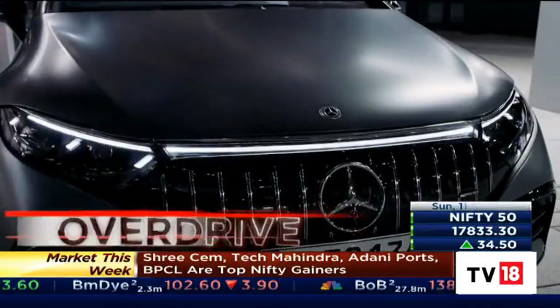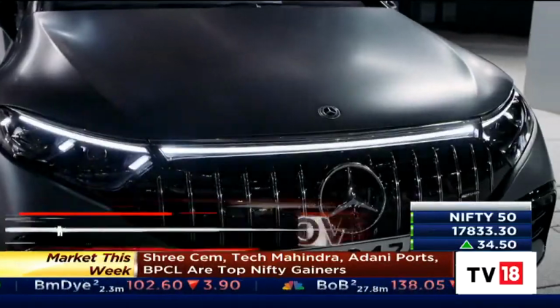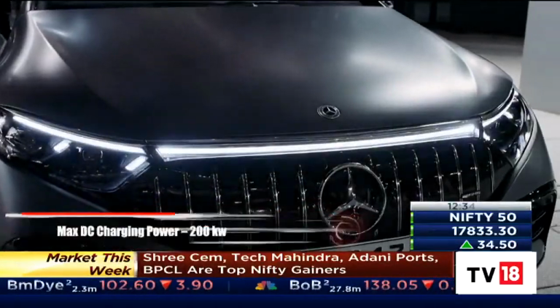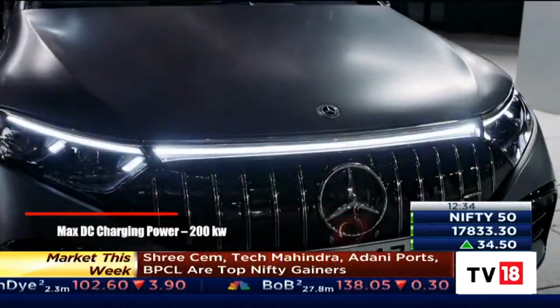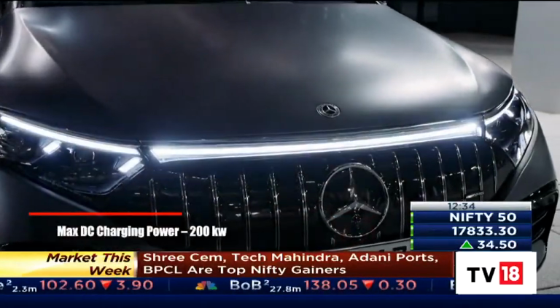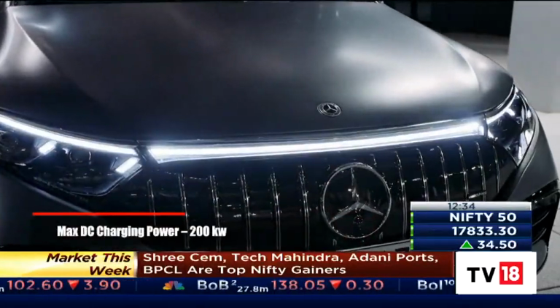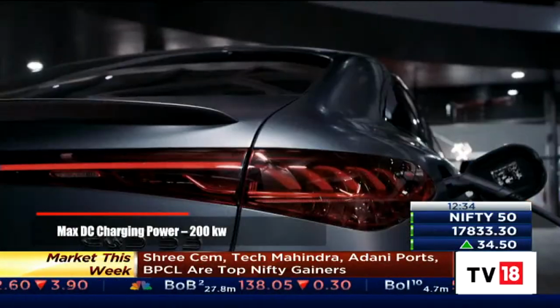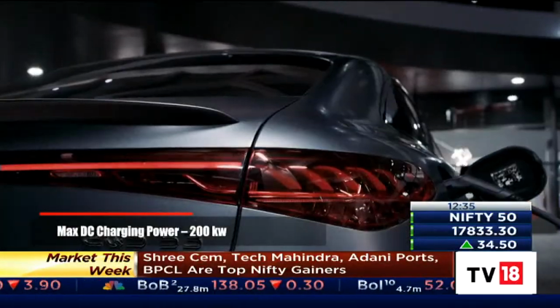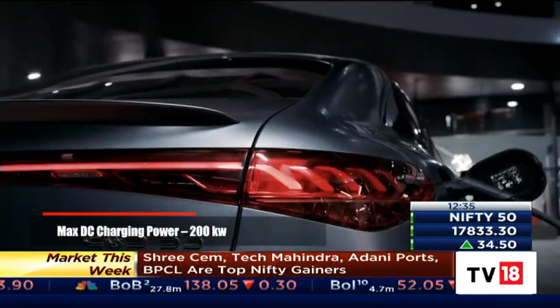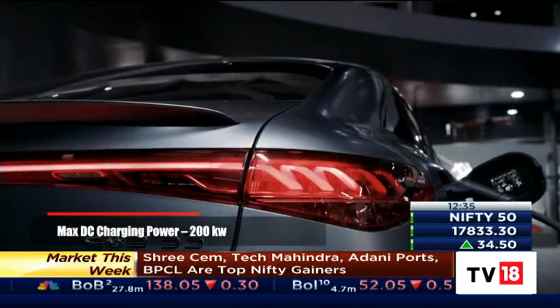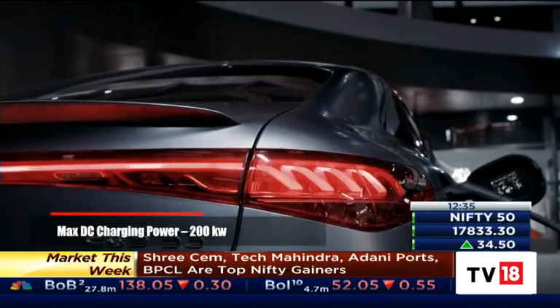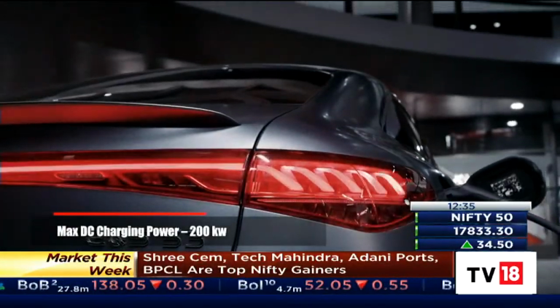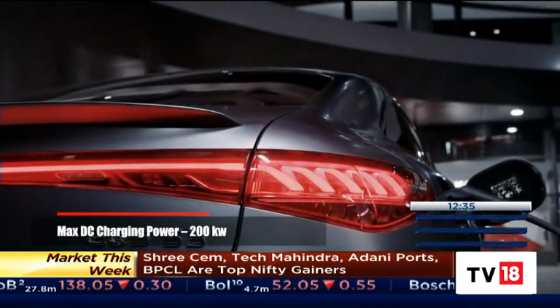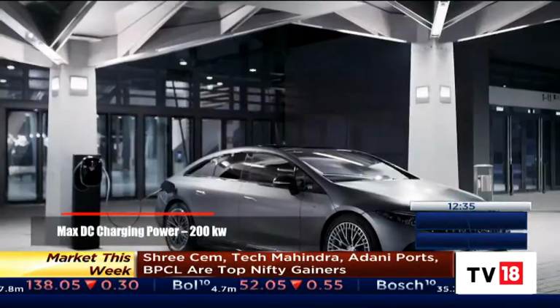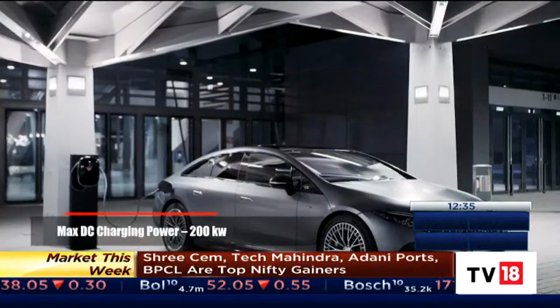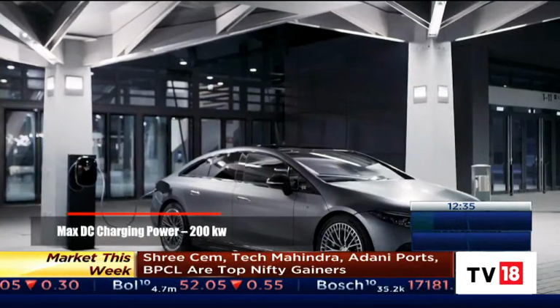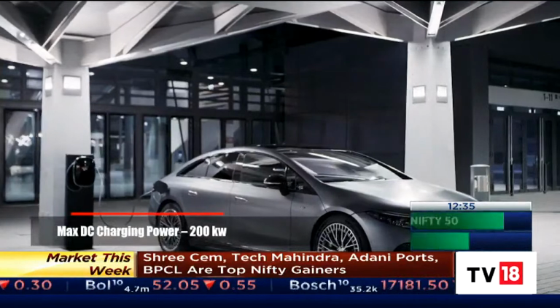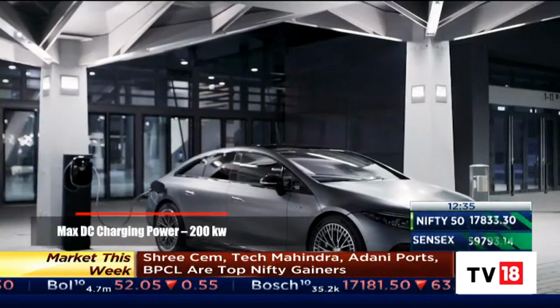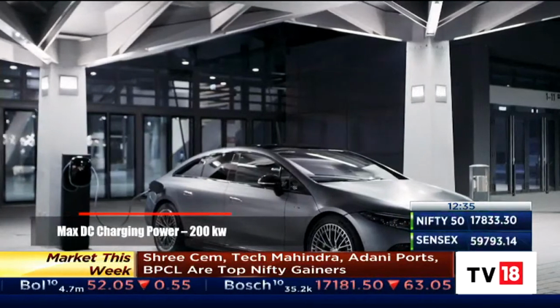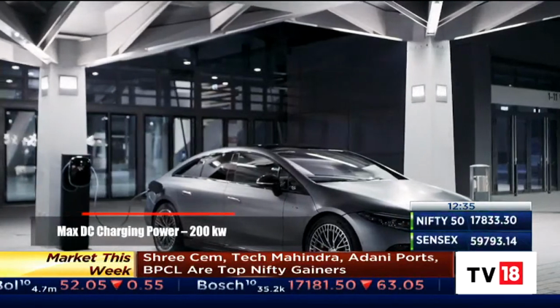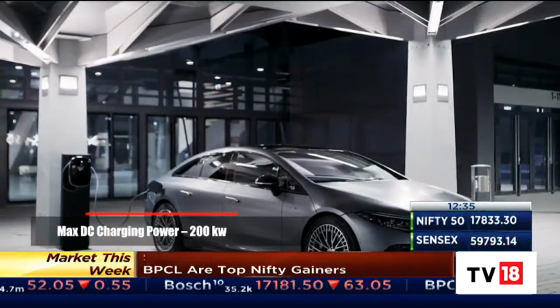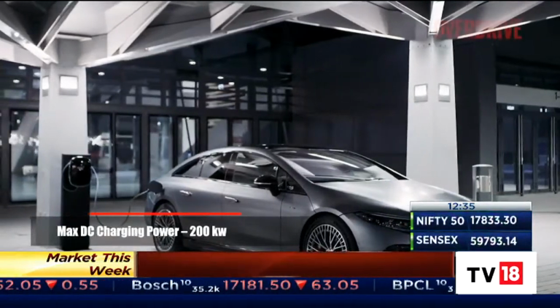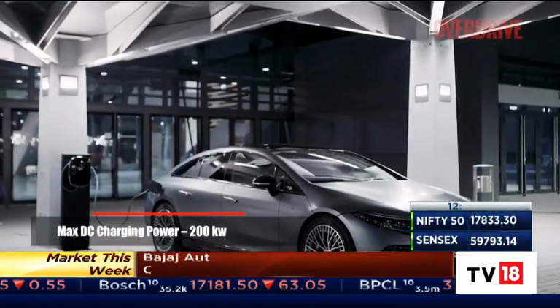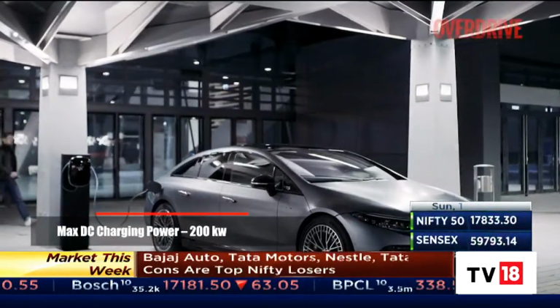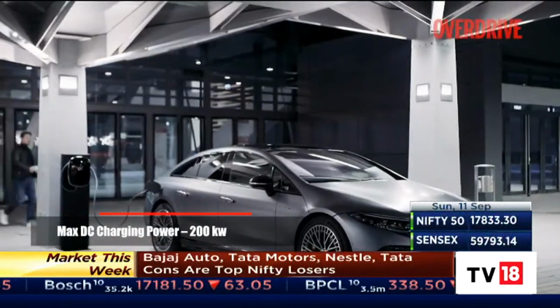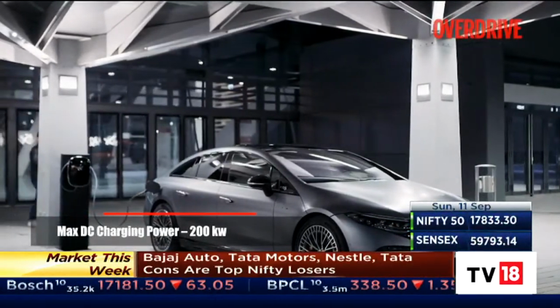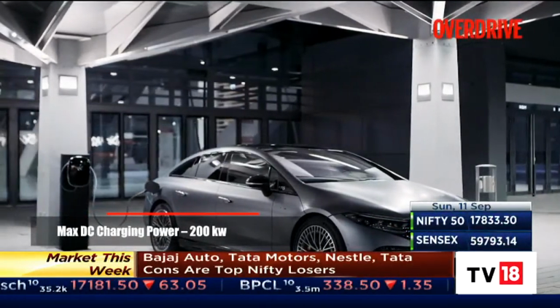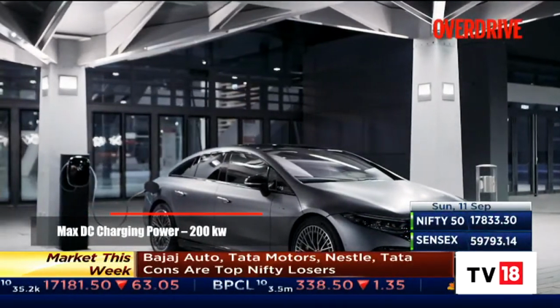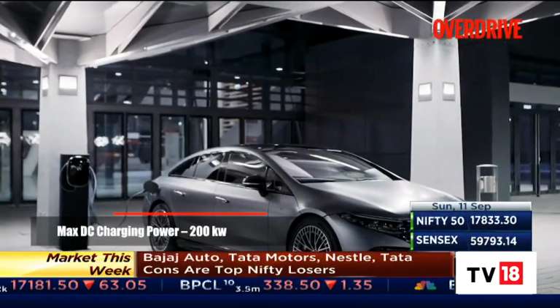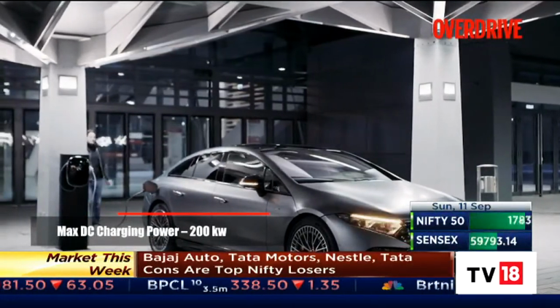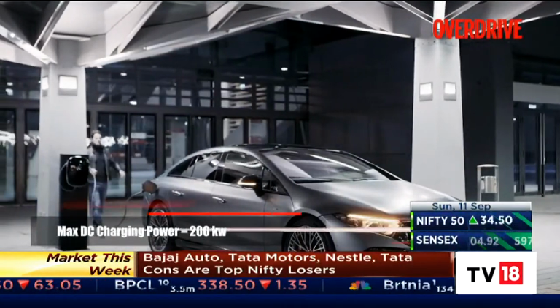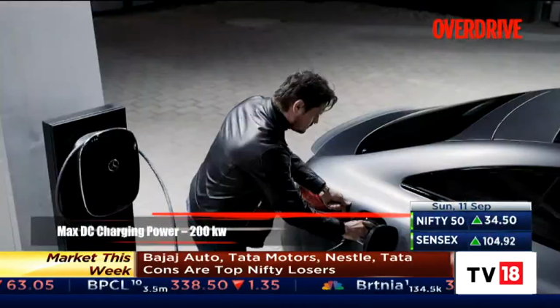Mercedes is setting up 180 kW ultra-fast DC chargers across its network, and the EQS can charge at up to 200 kW.